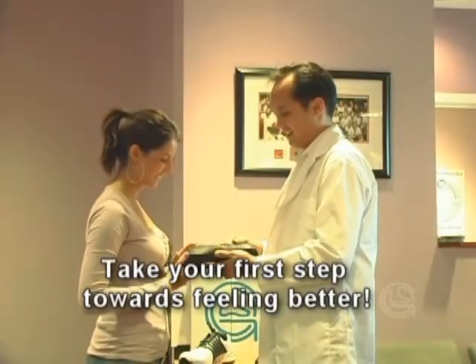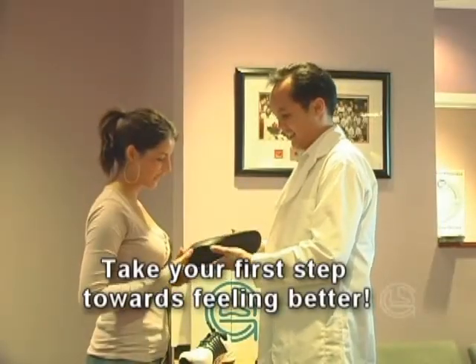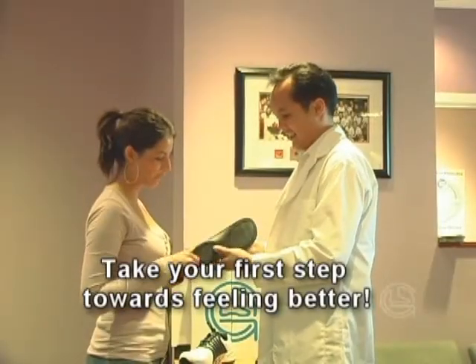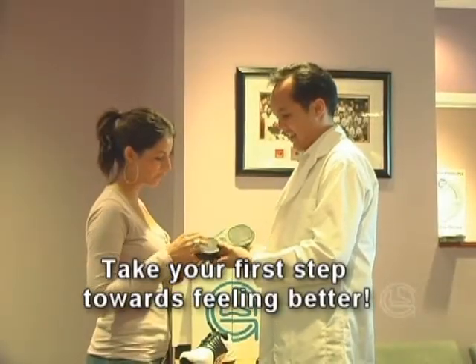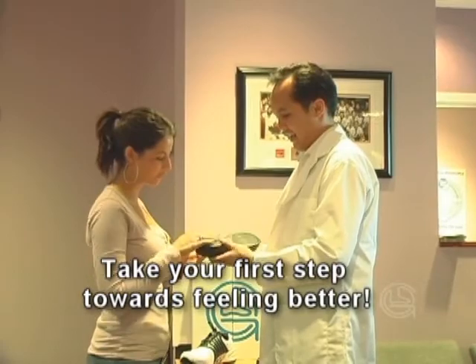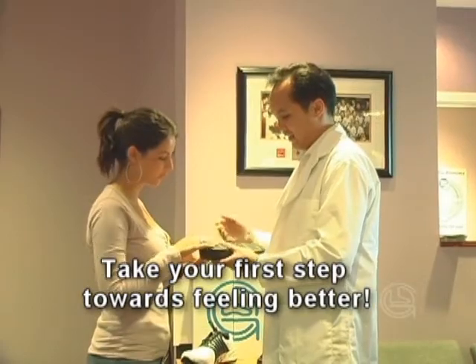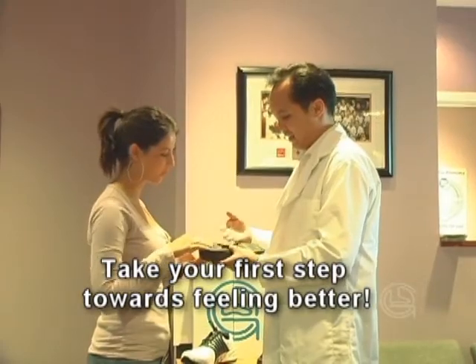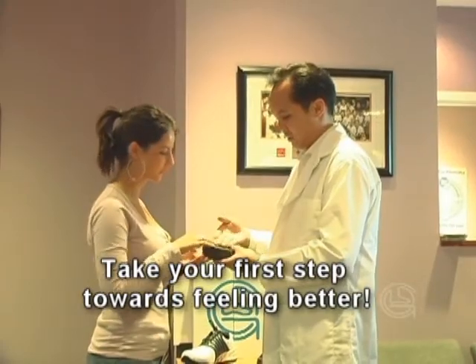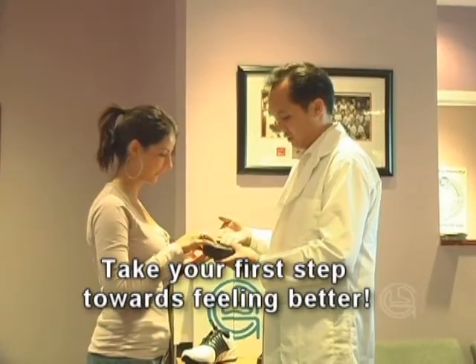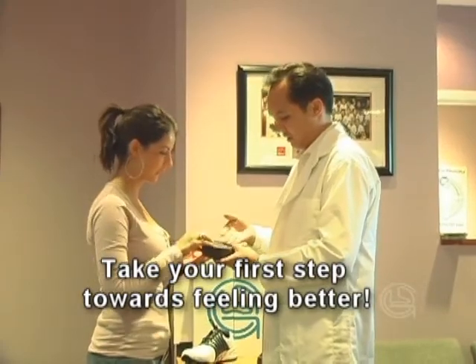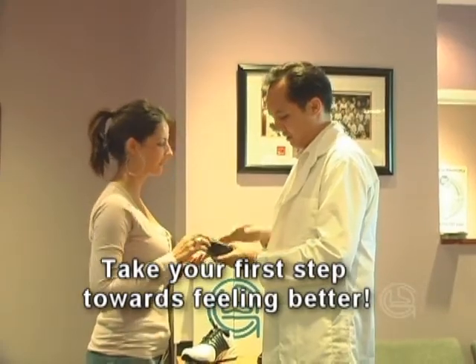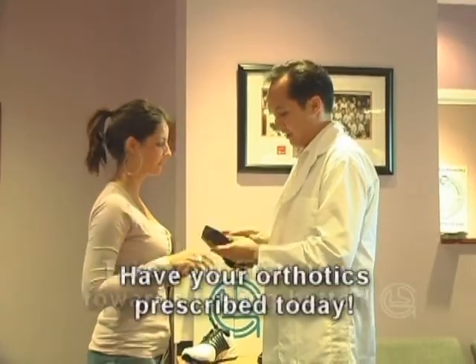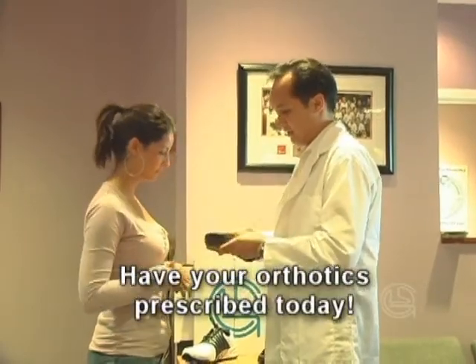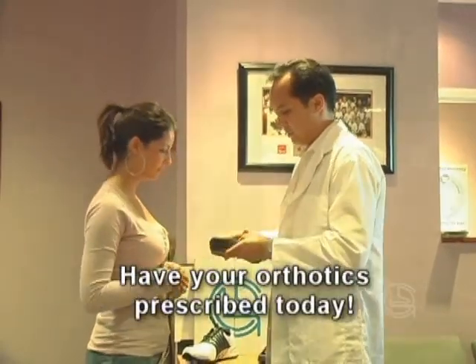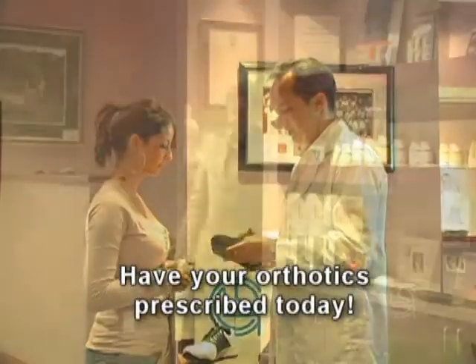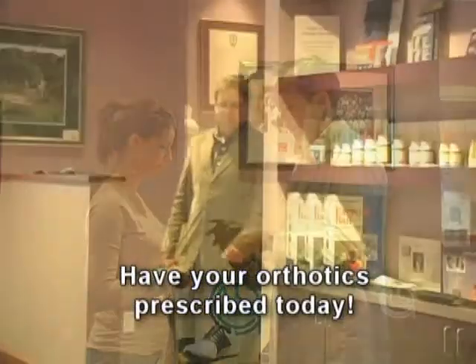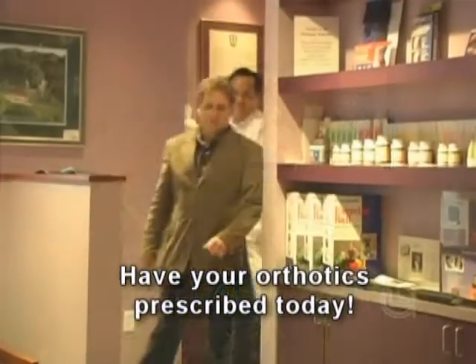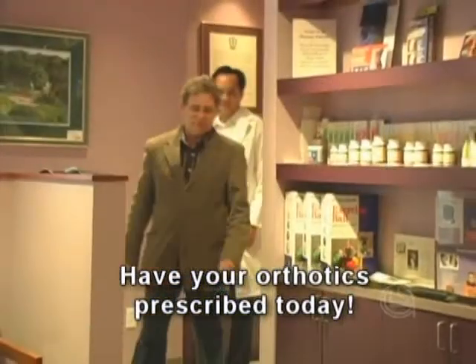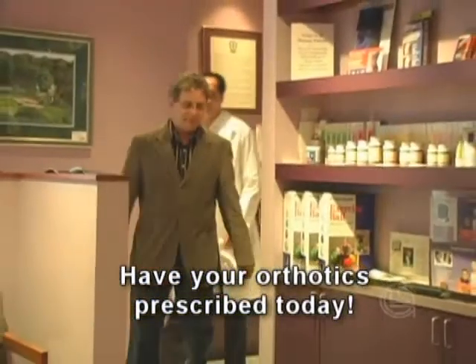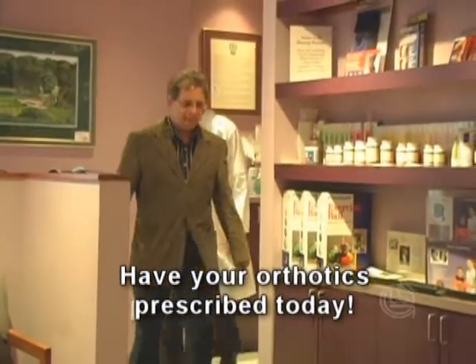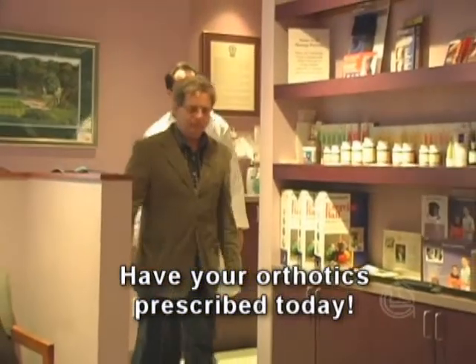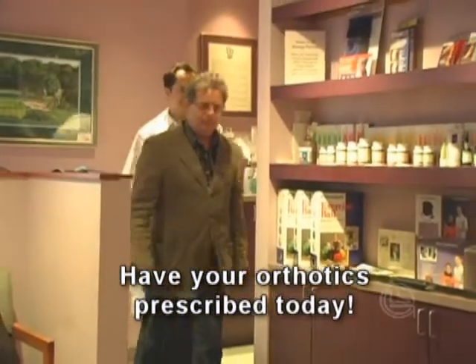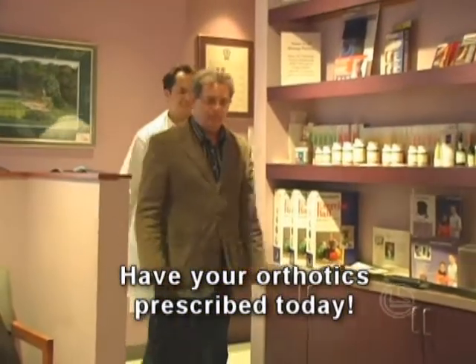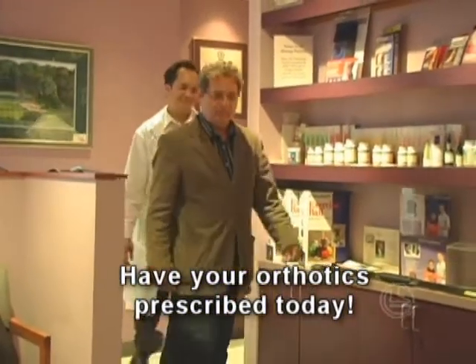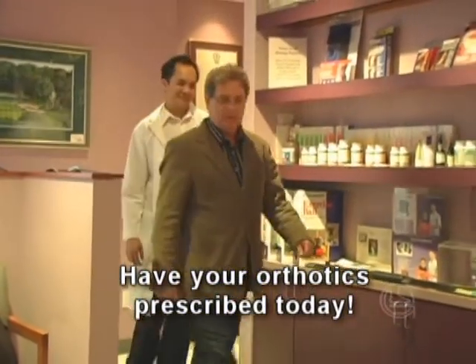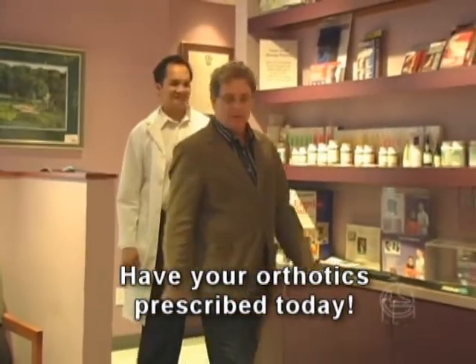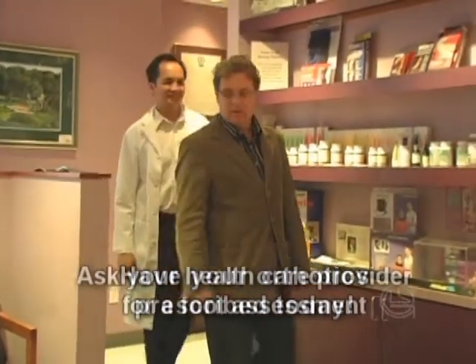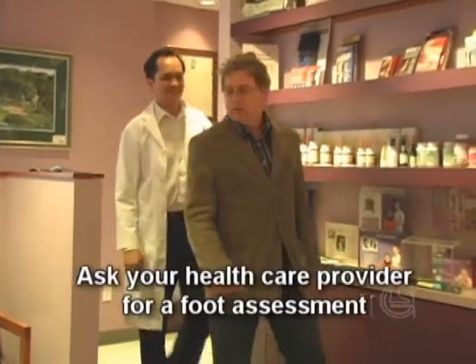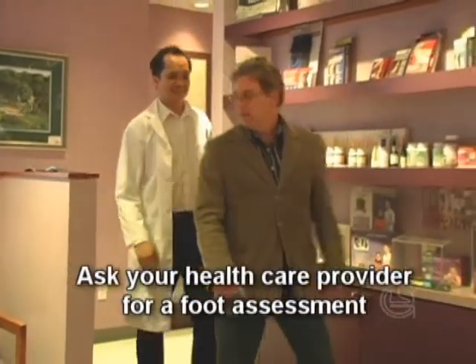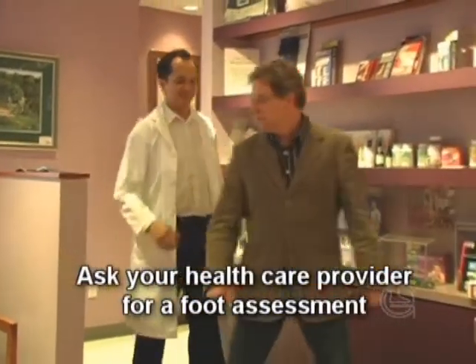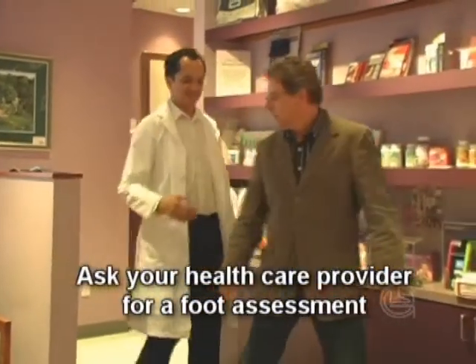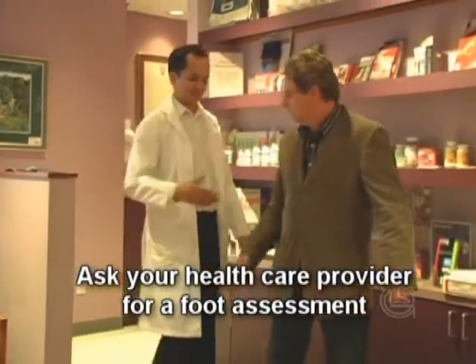Ask your health care provider for an assessment of your feet today, and take your first step towards feeling better.